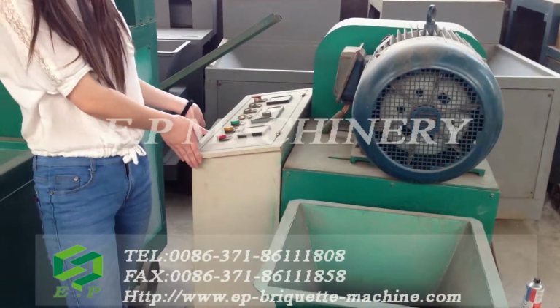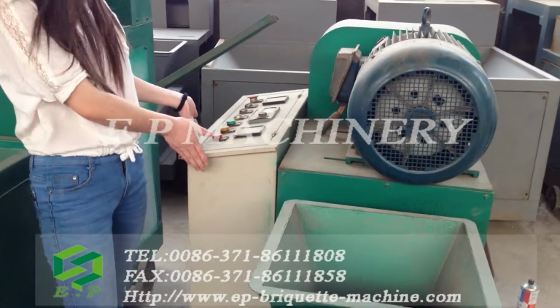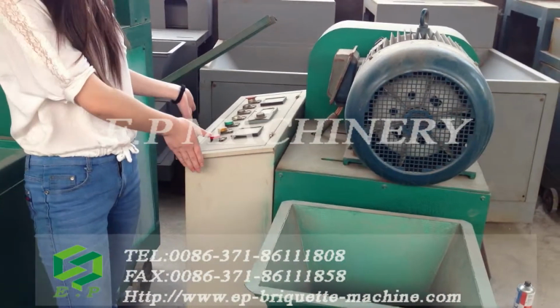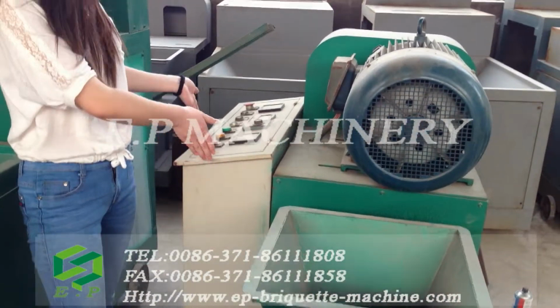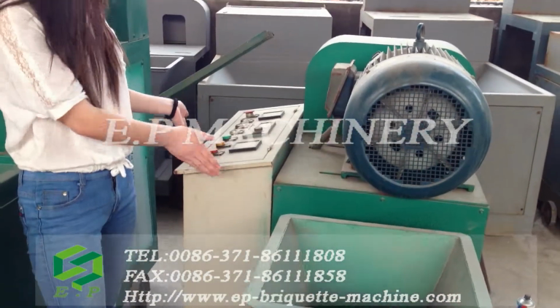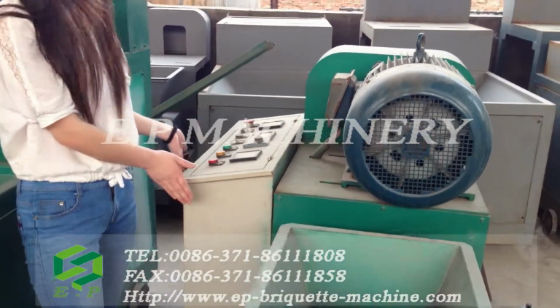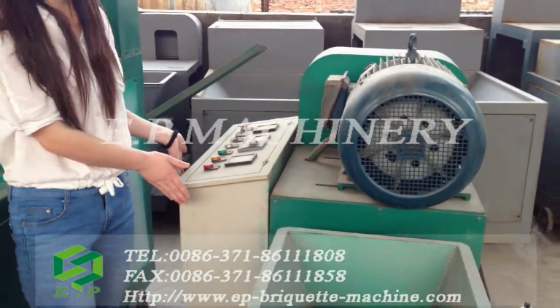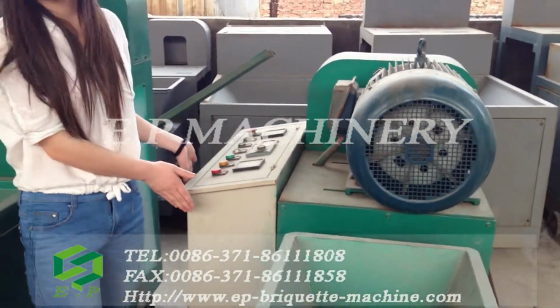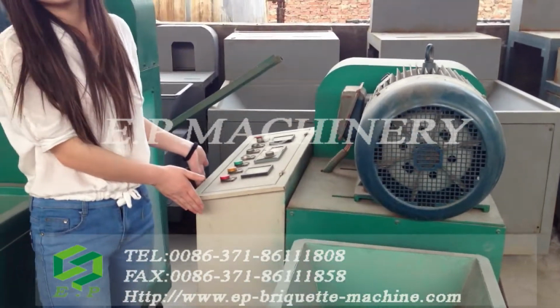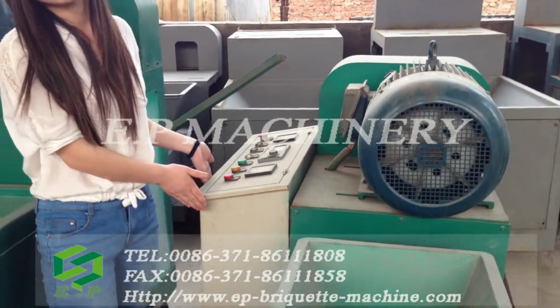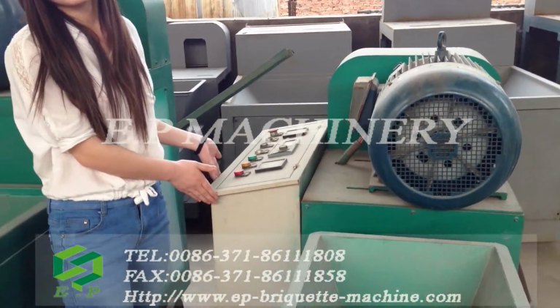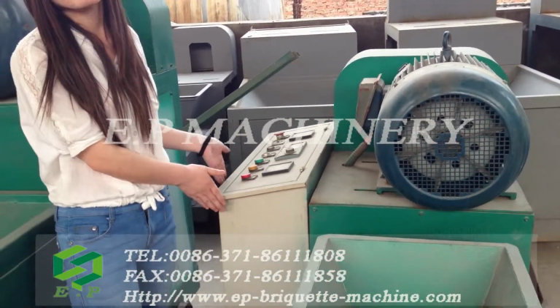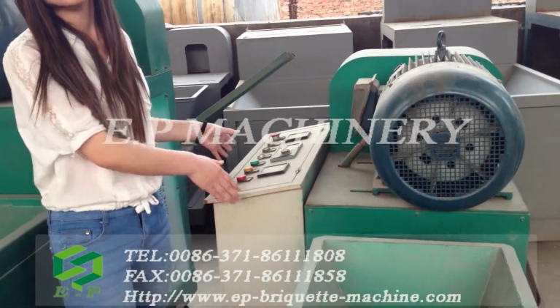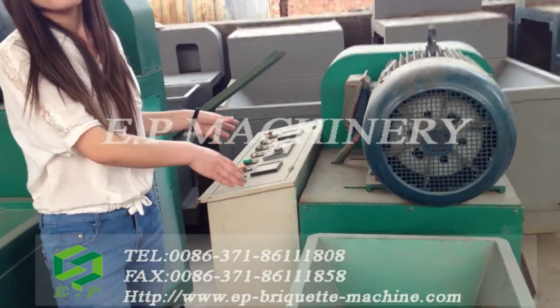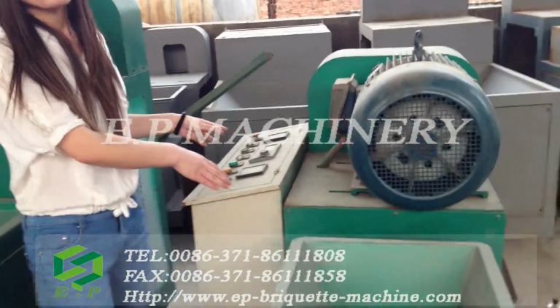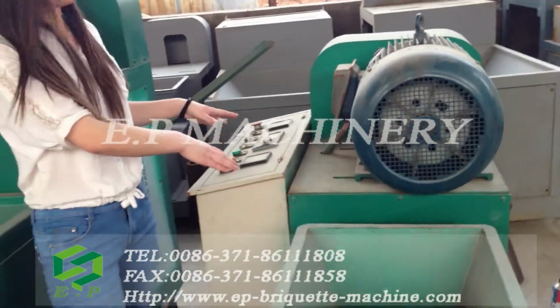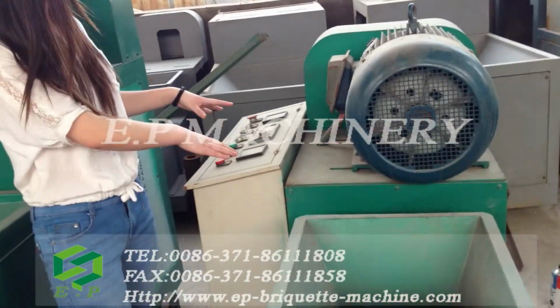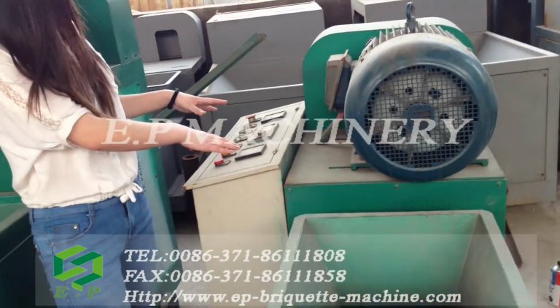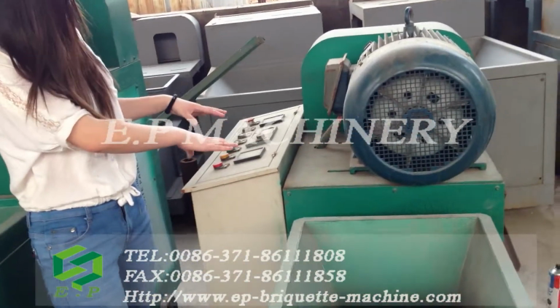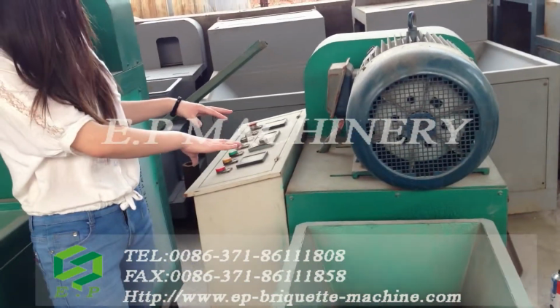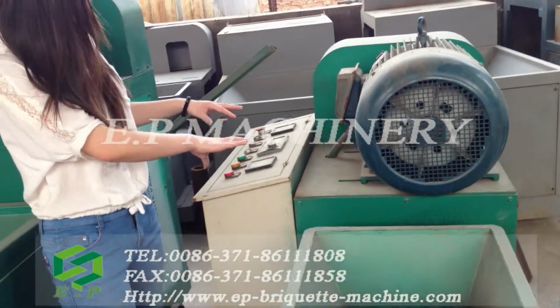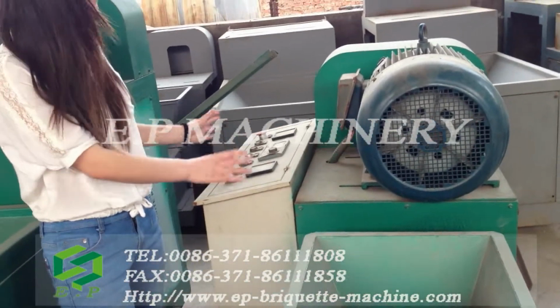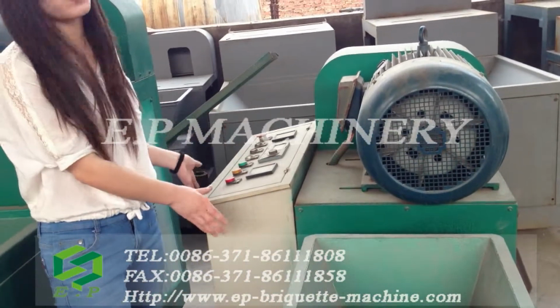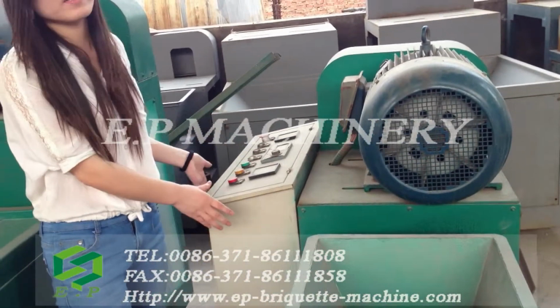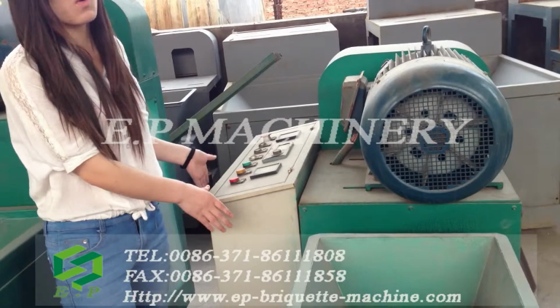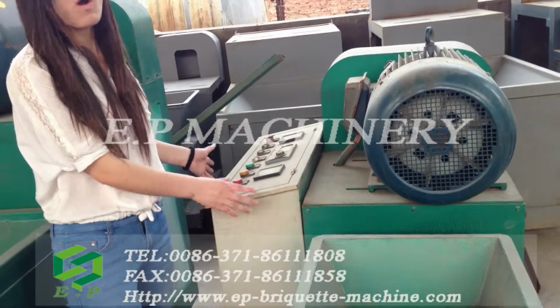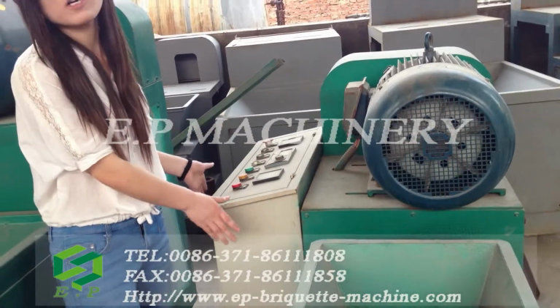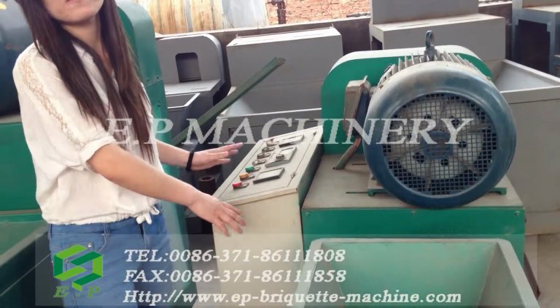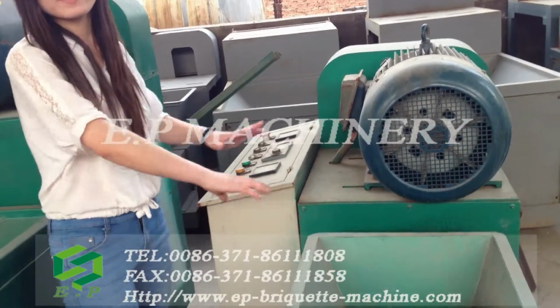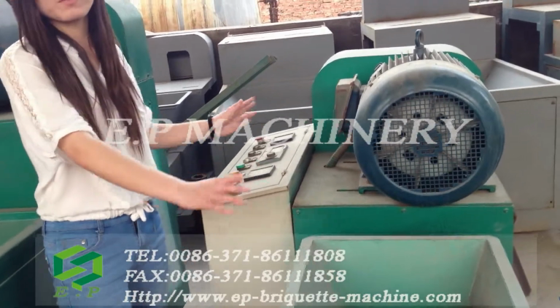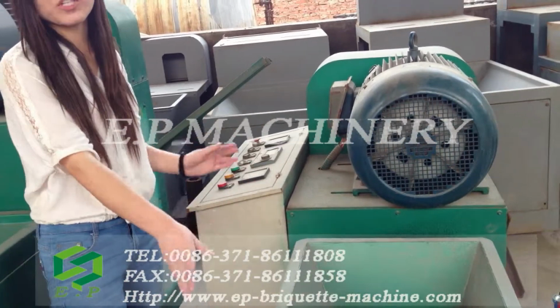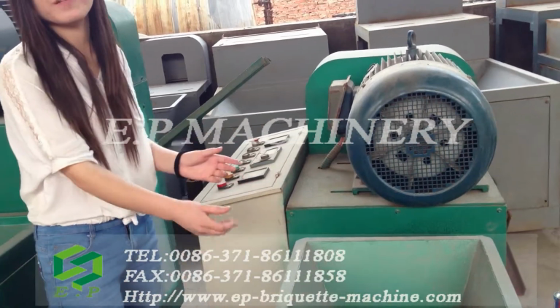This electric cabinet can control the work of this machine.